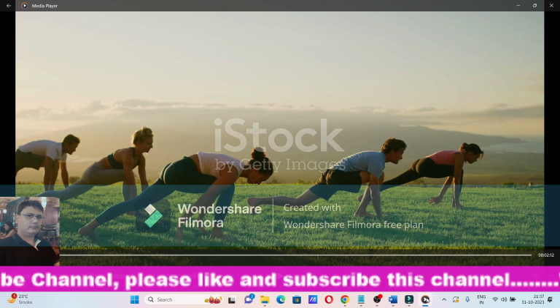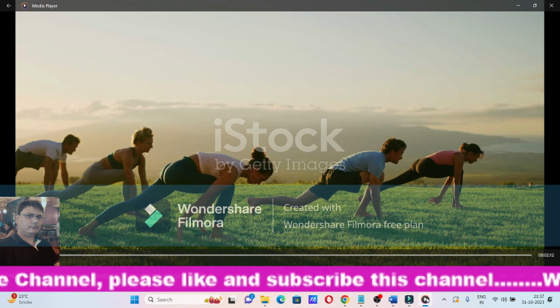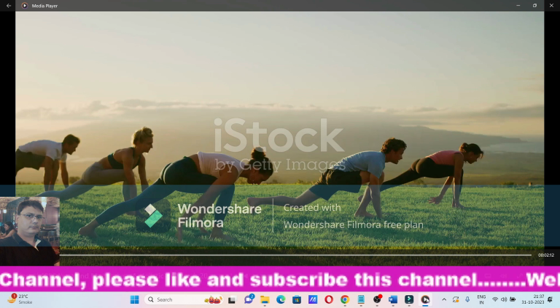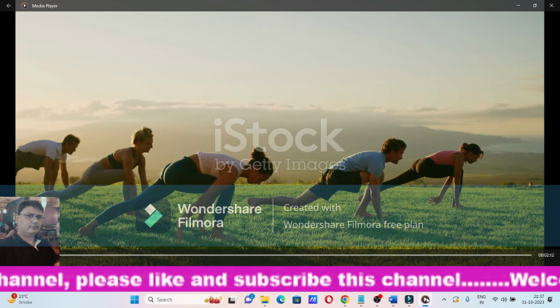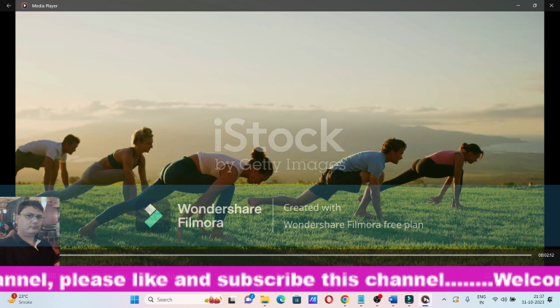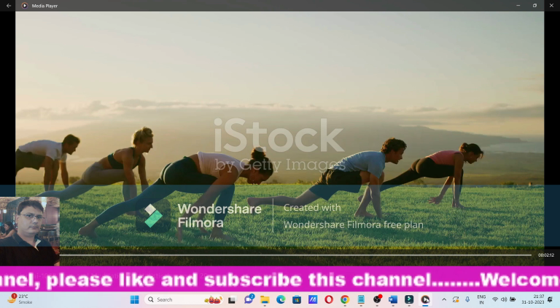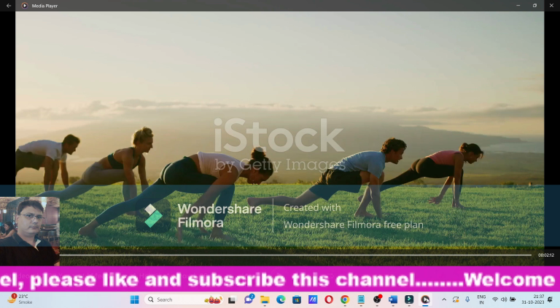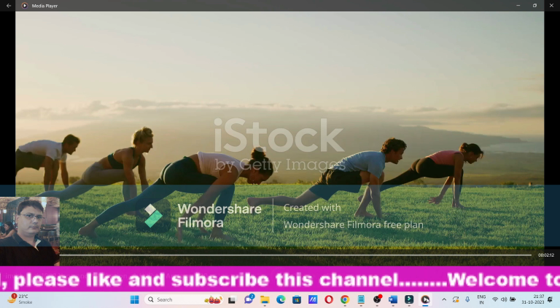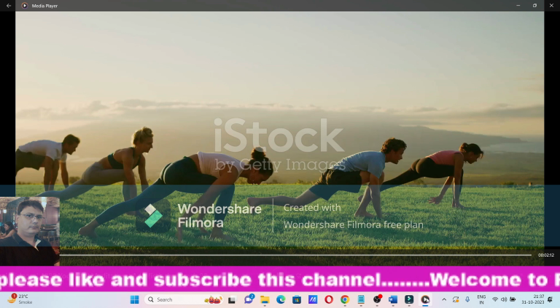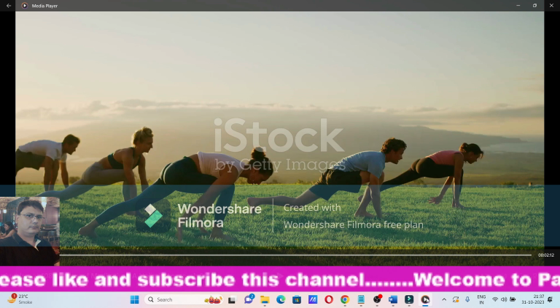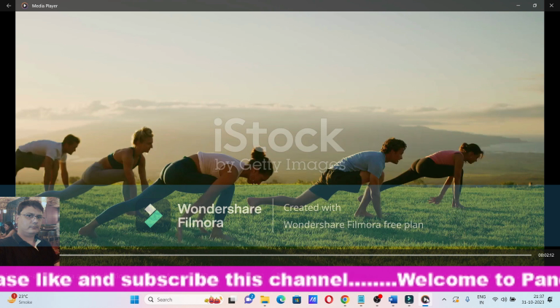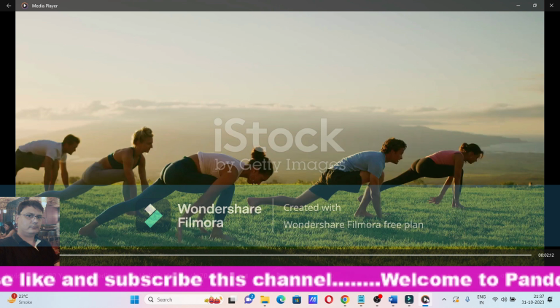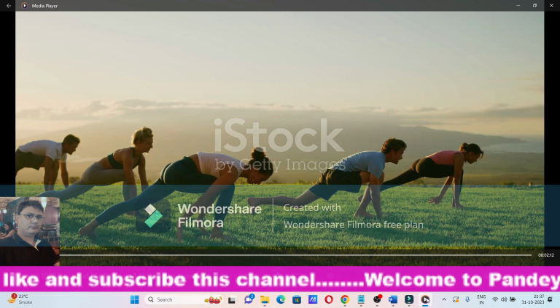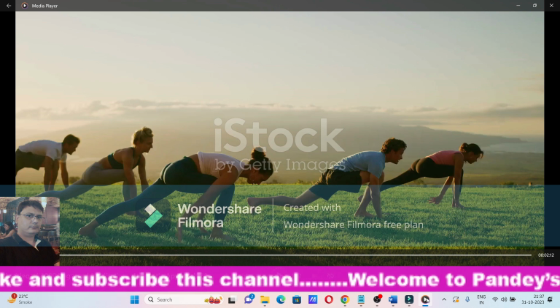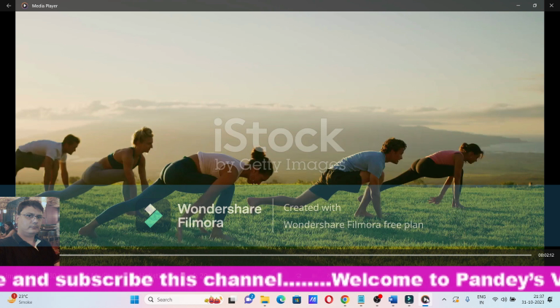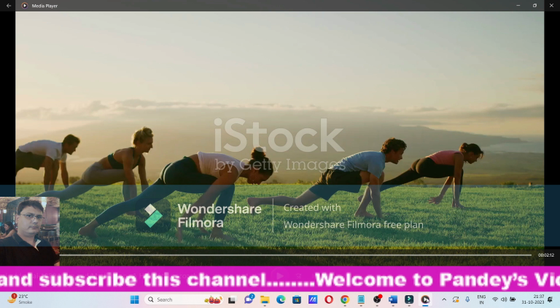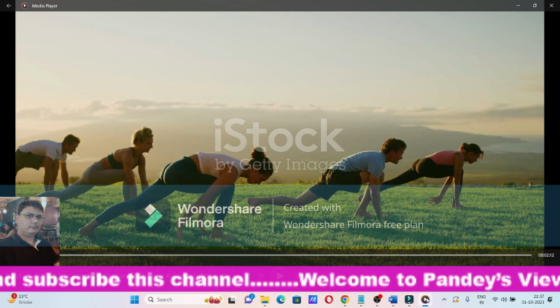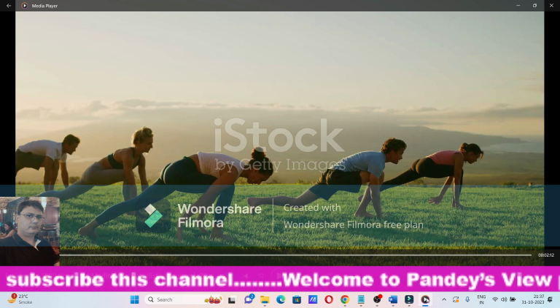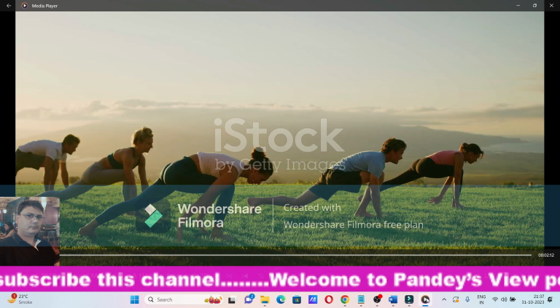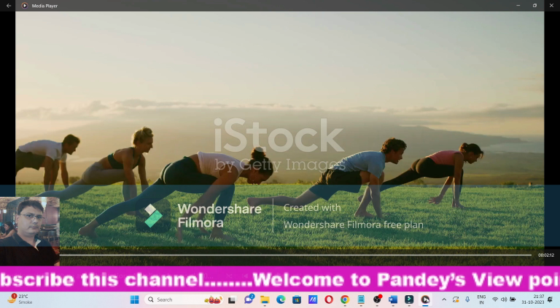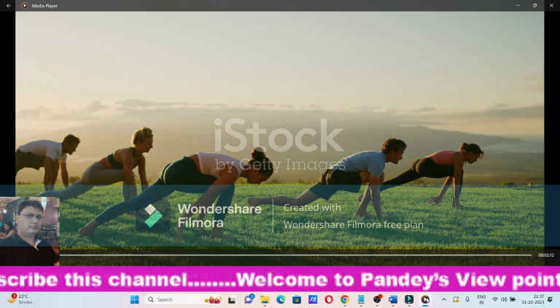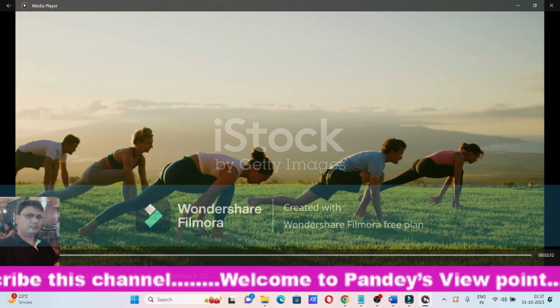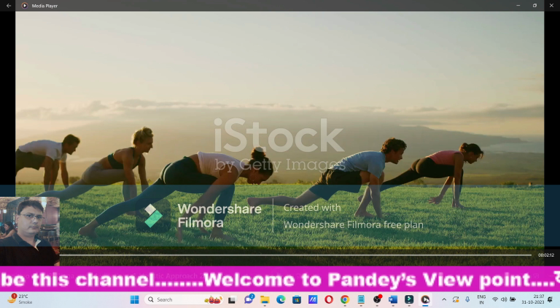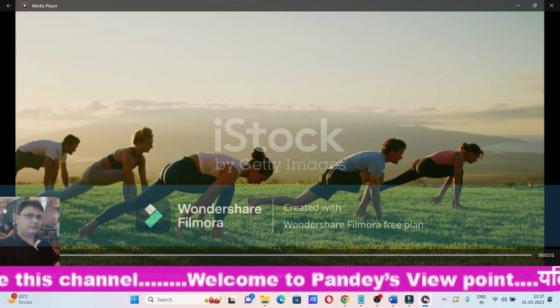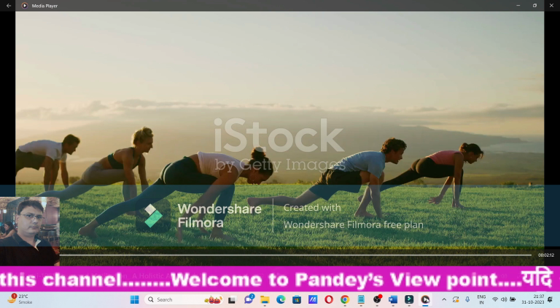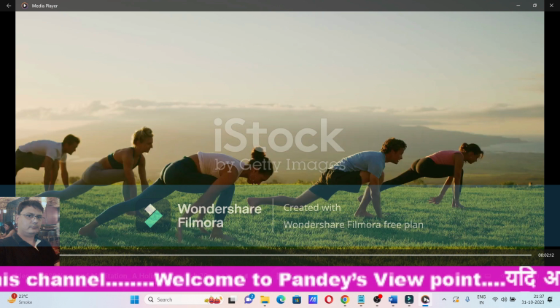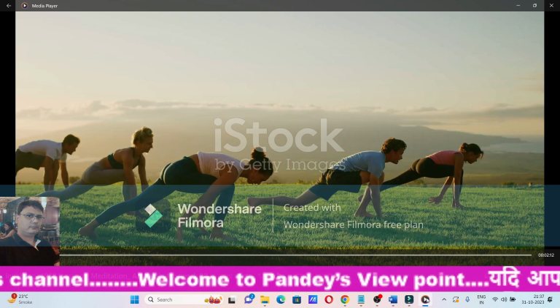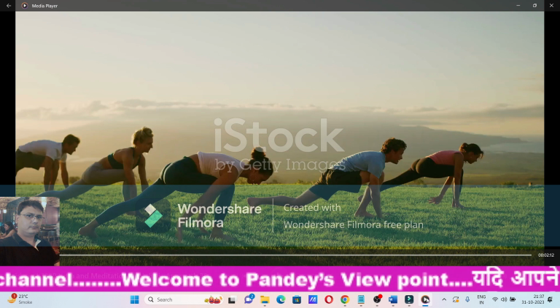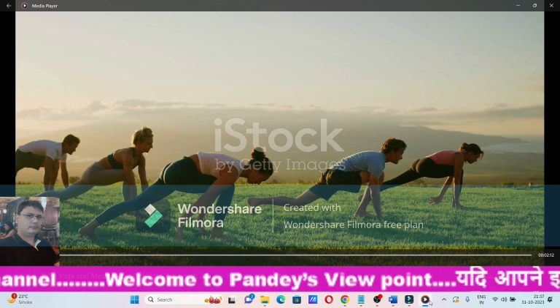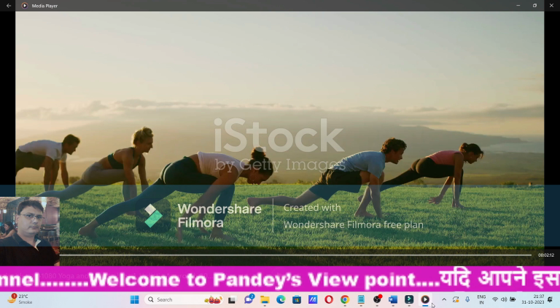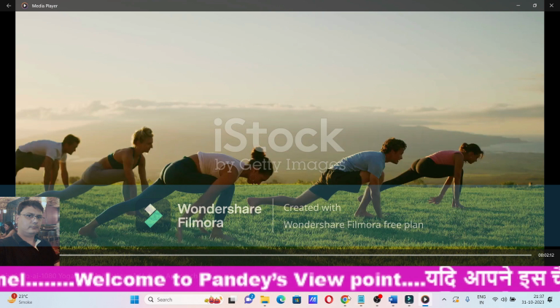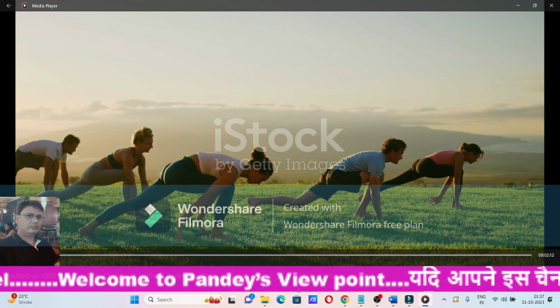And don't forget to like and subscribe this channel. So let's start this video.